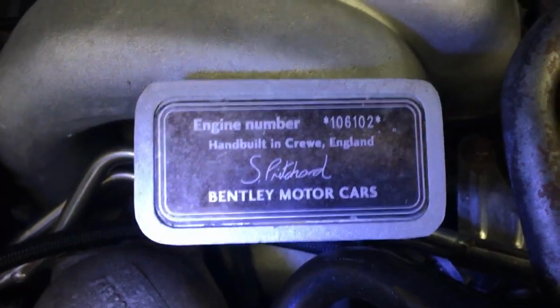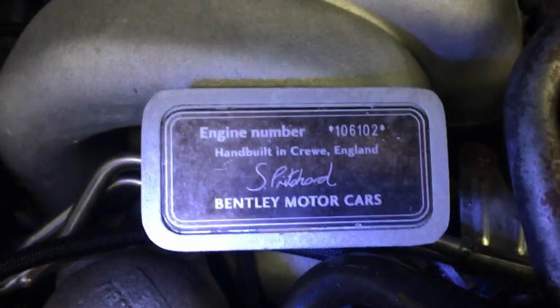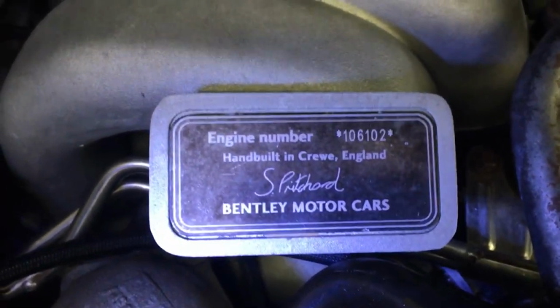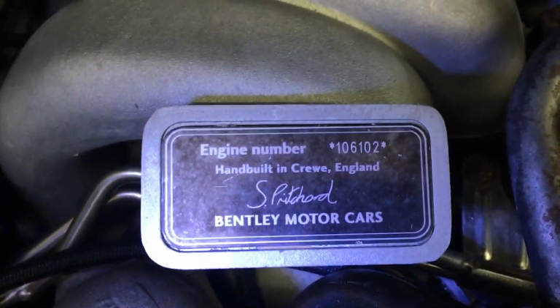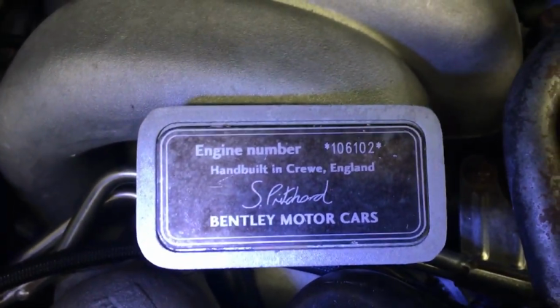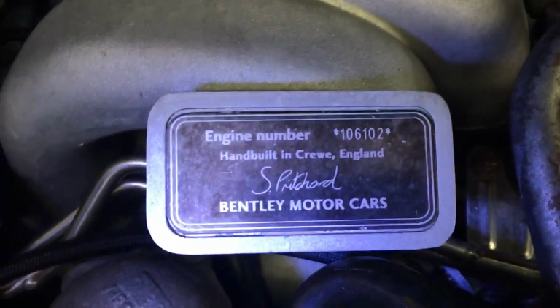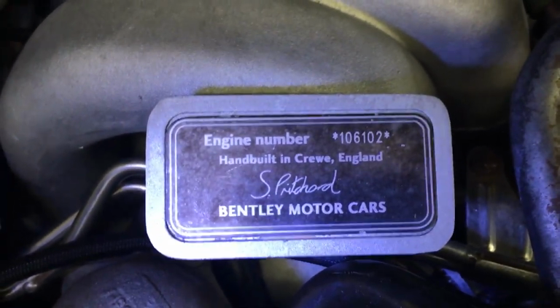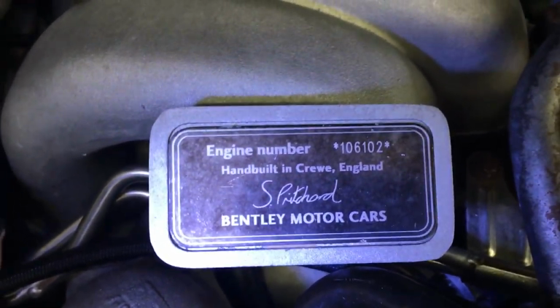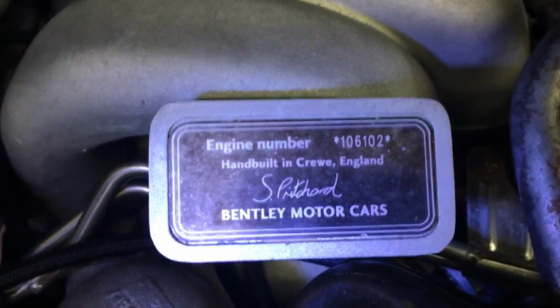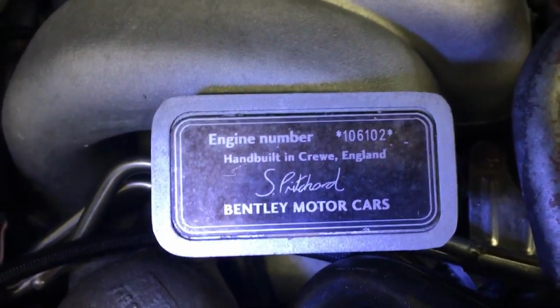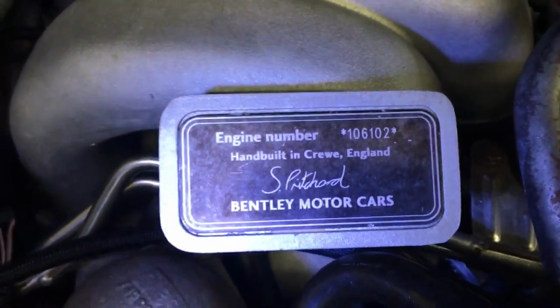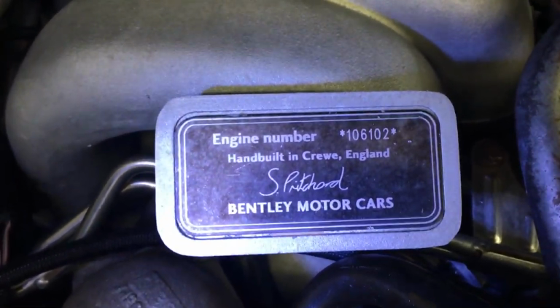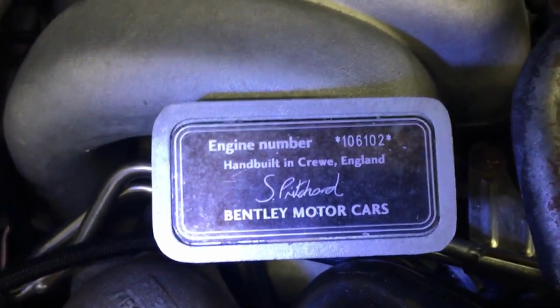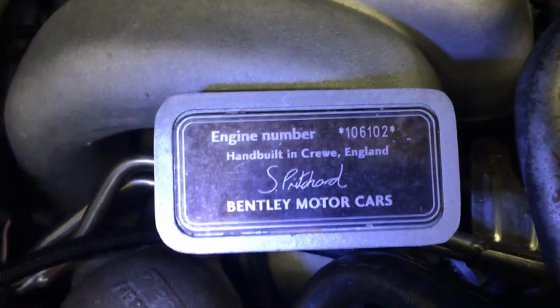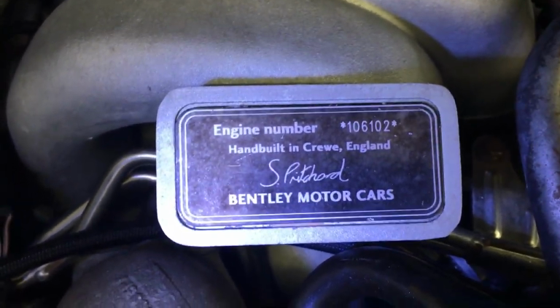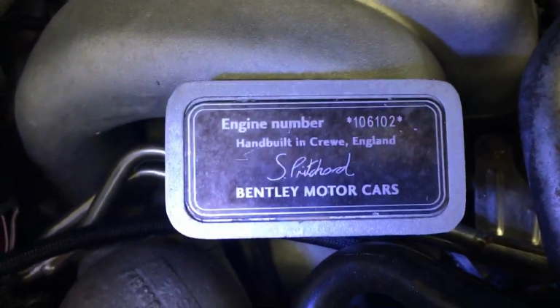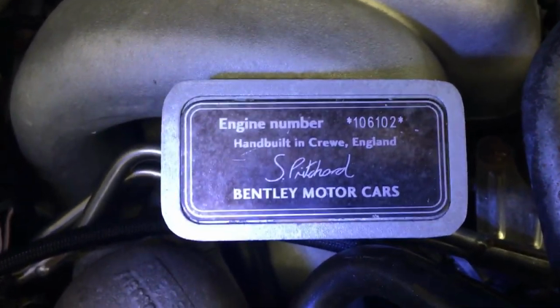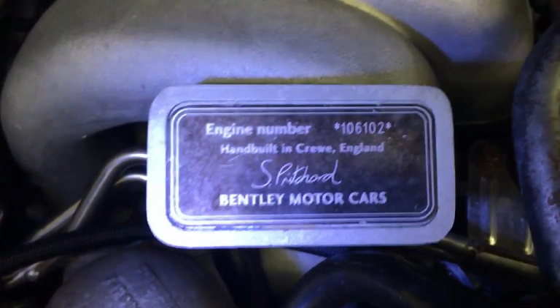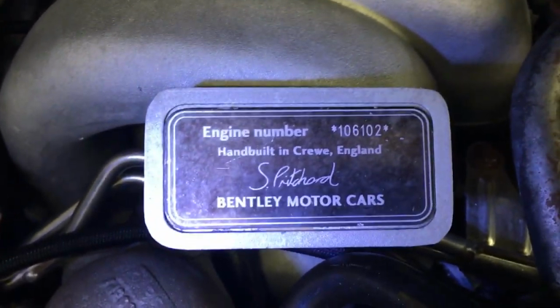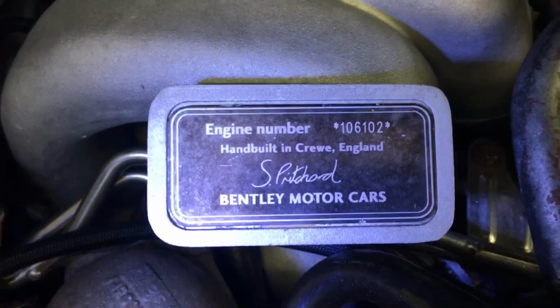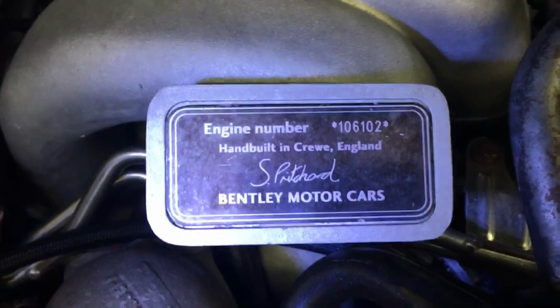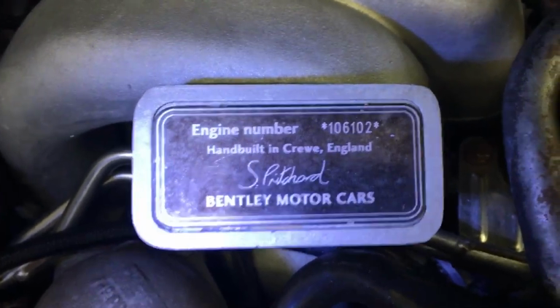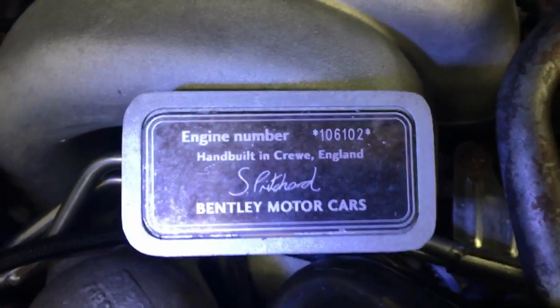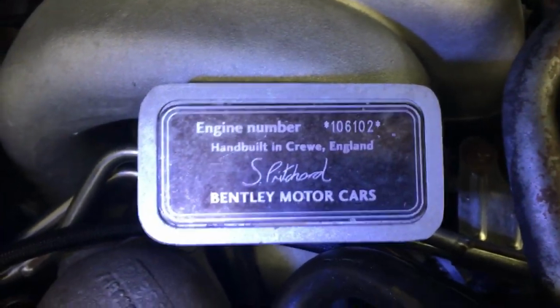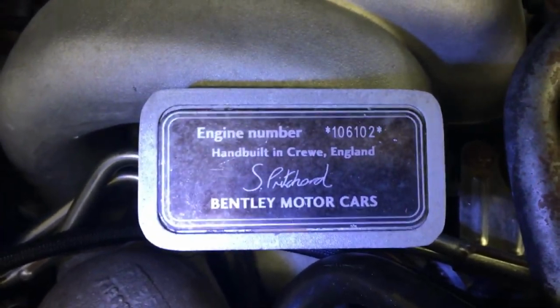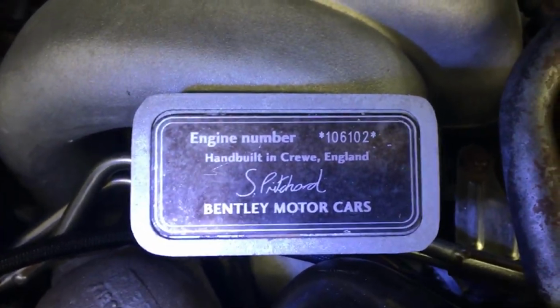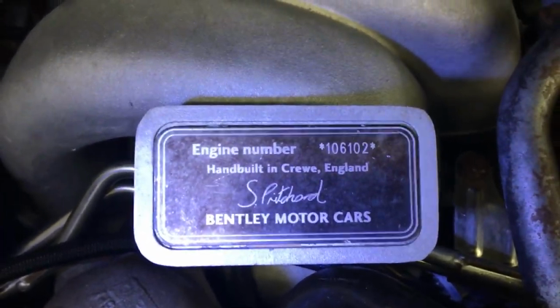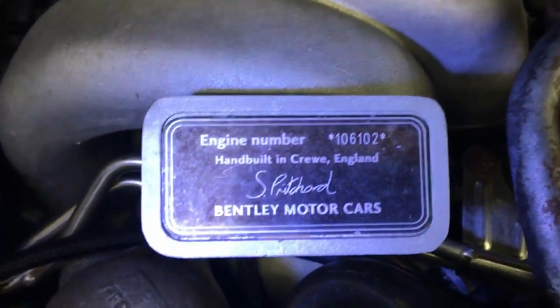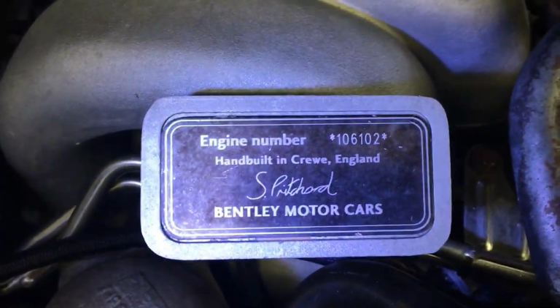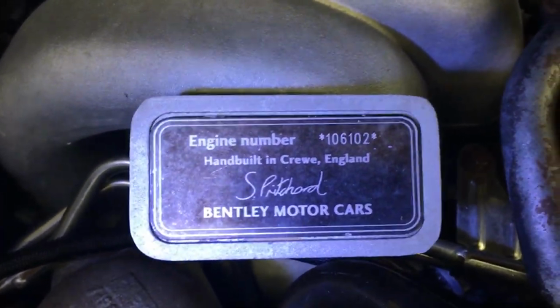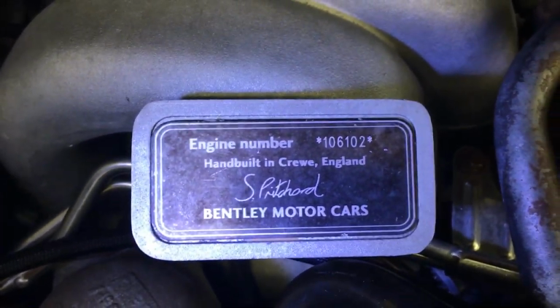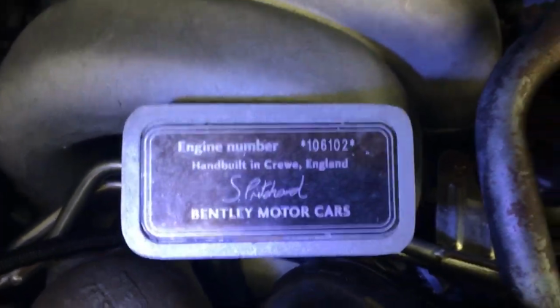Hi, my name is Sam Smythe. We're located here in Cincinnati, Ohio. Our company is Sam Smythe Port of Car Service Incorporated.